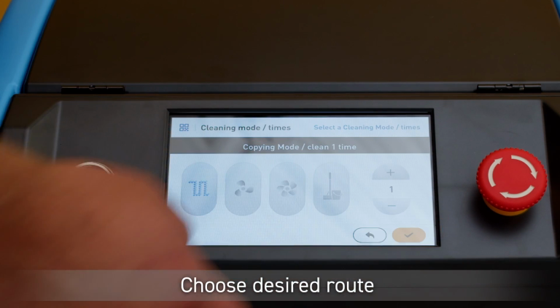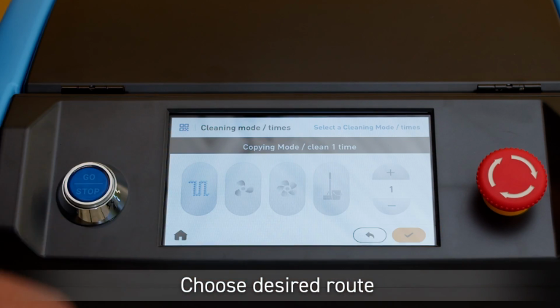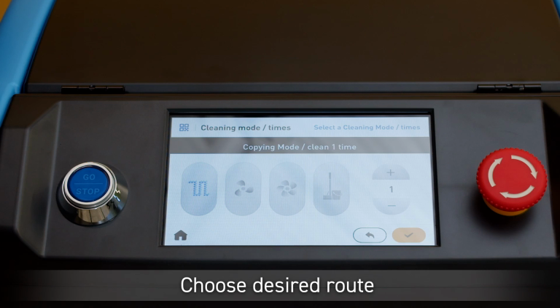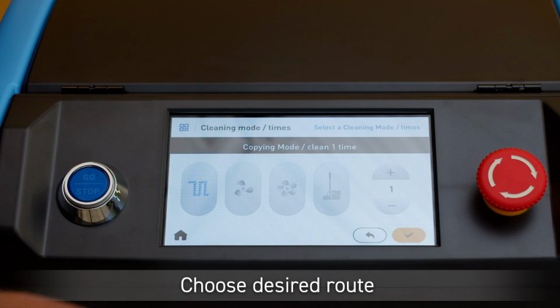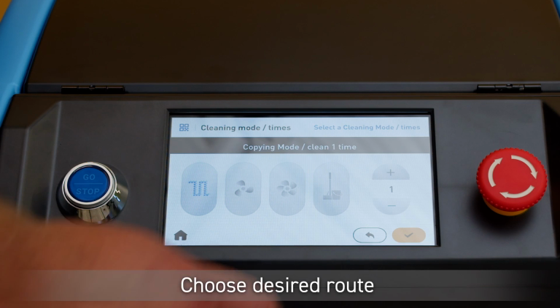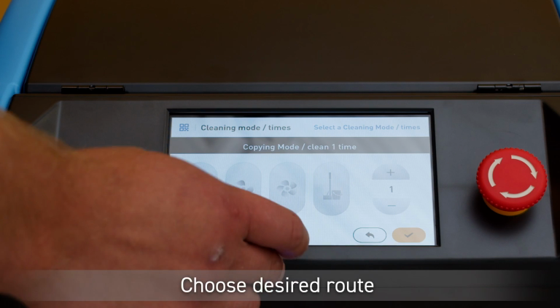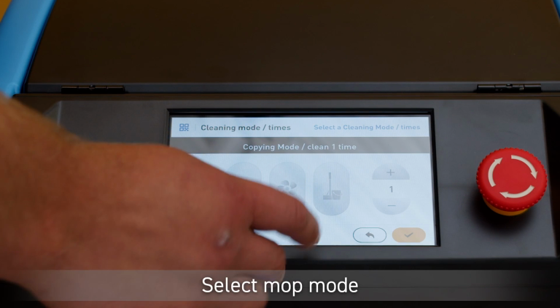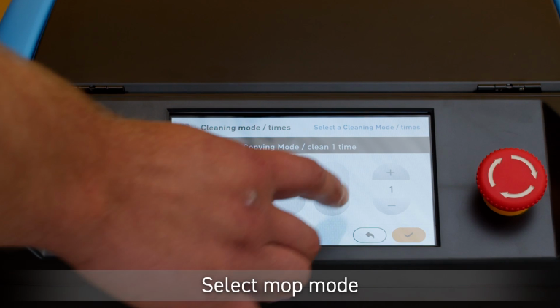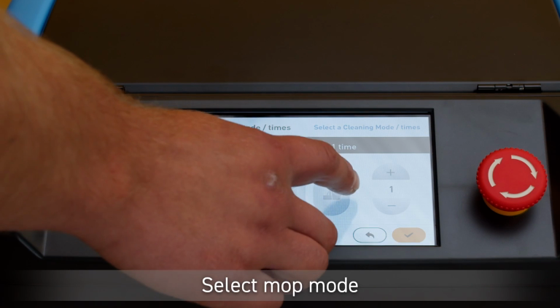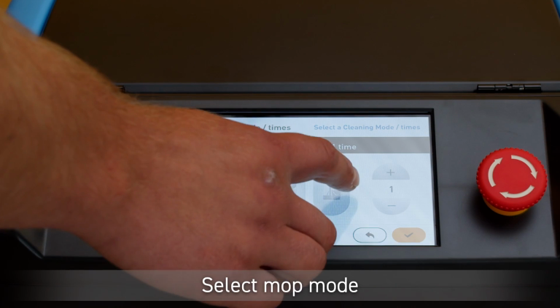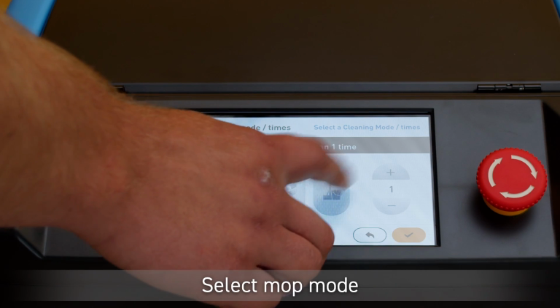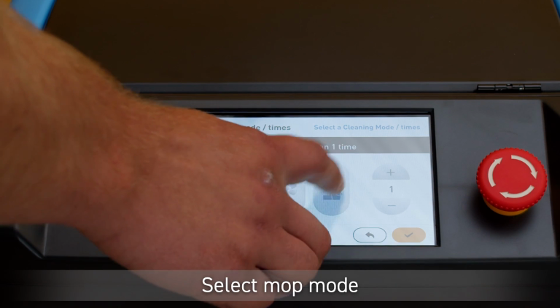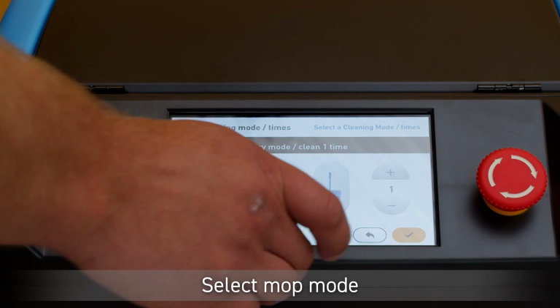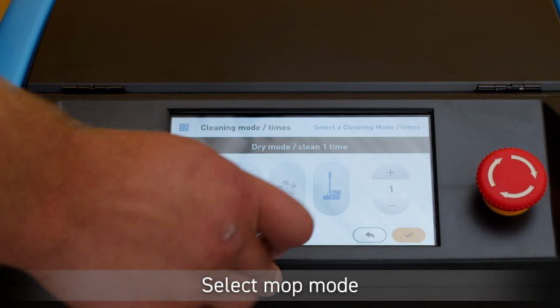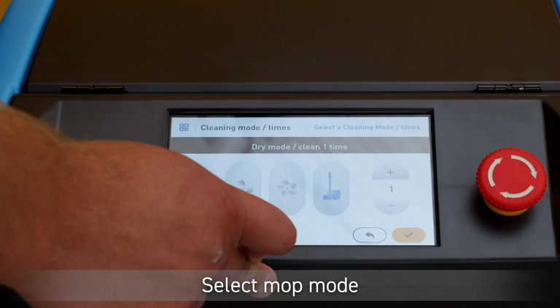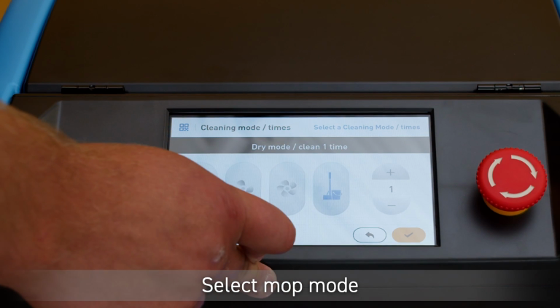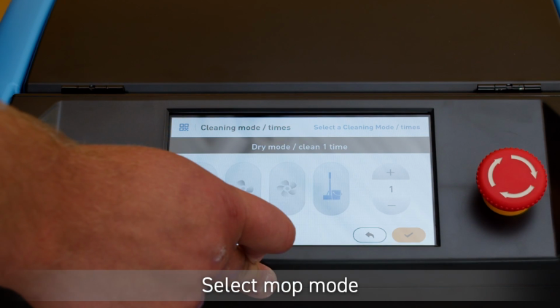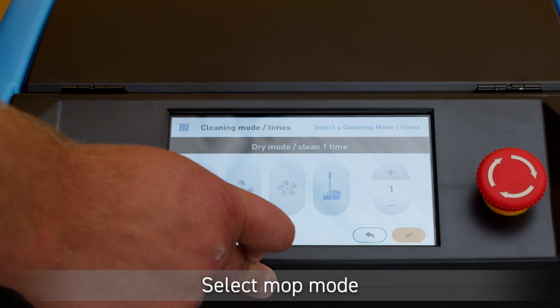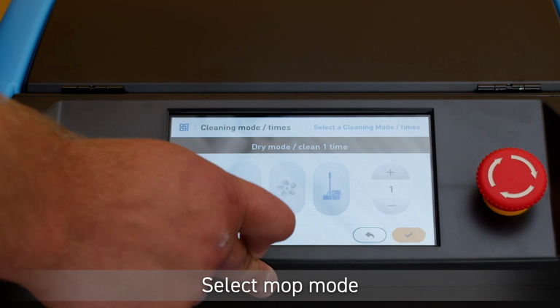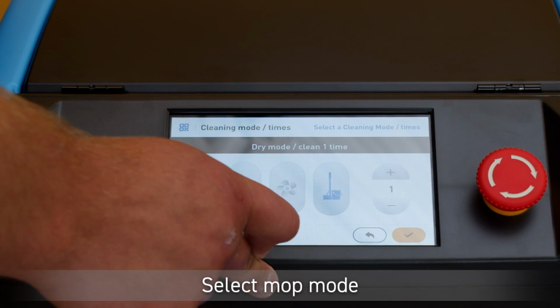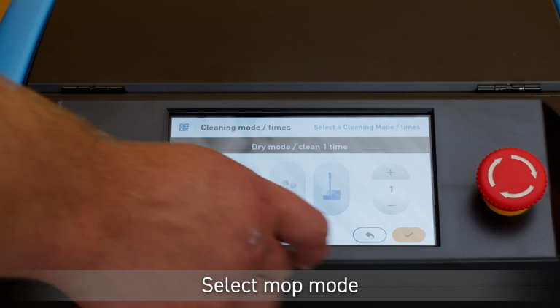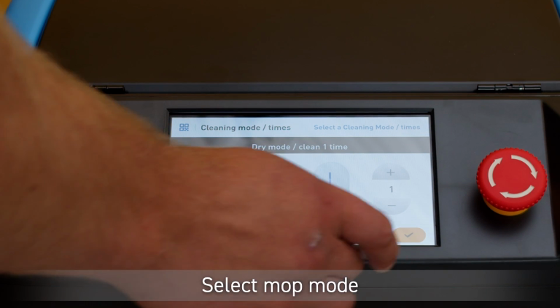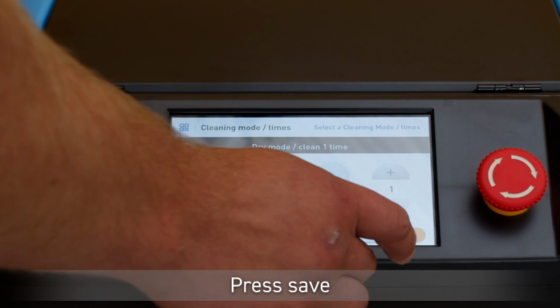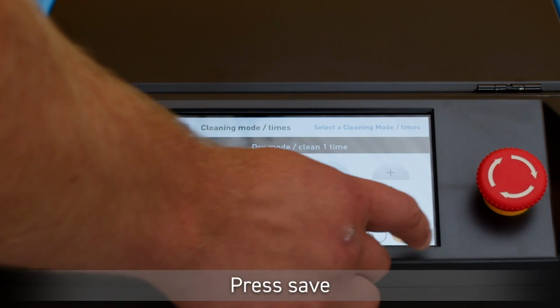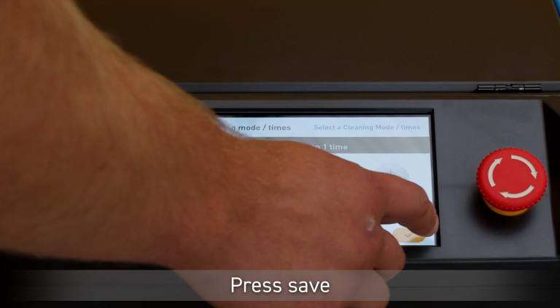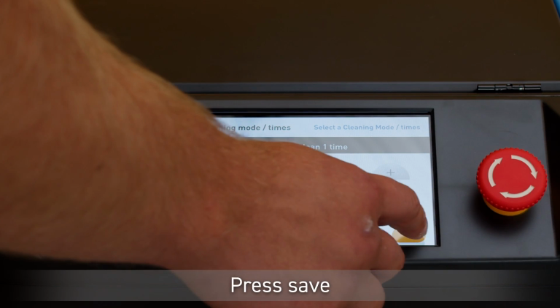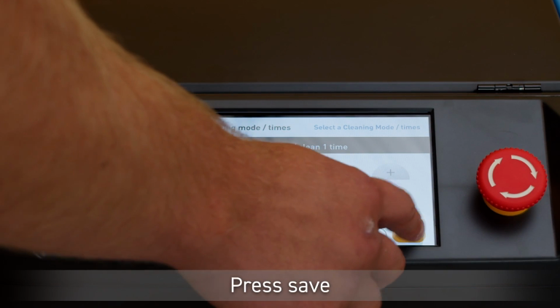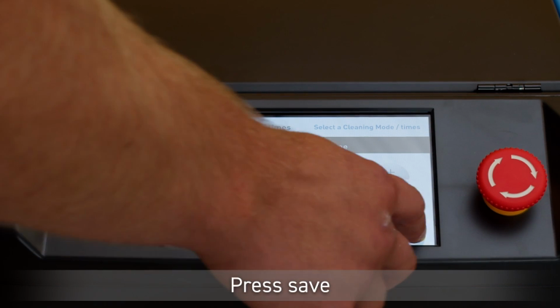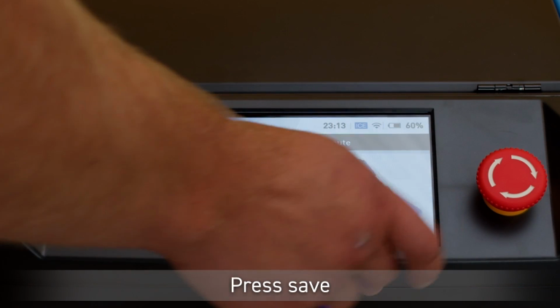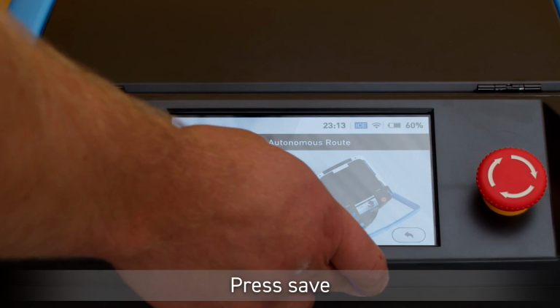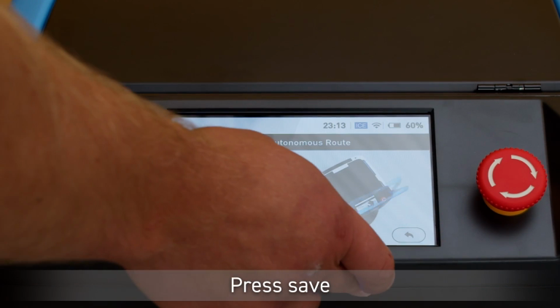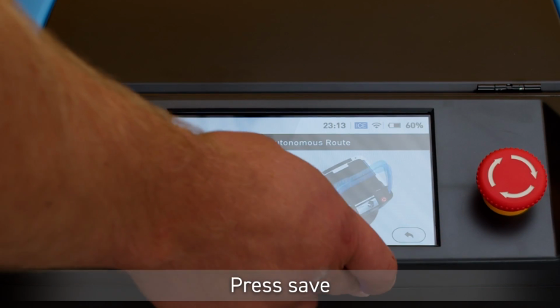On the Cleaning Mode screen, tap the Mop Mode. Hit the yellow button on the bottom right corner to continue.